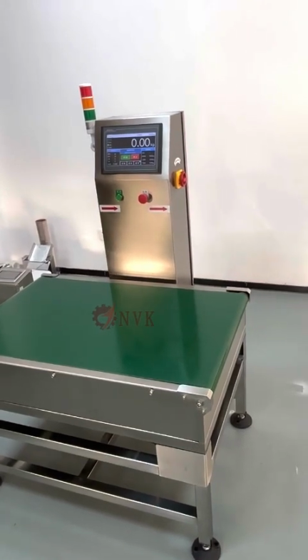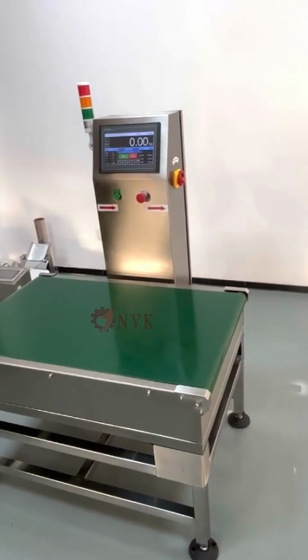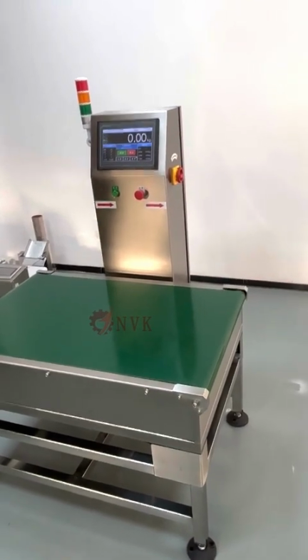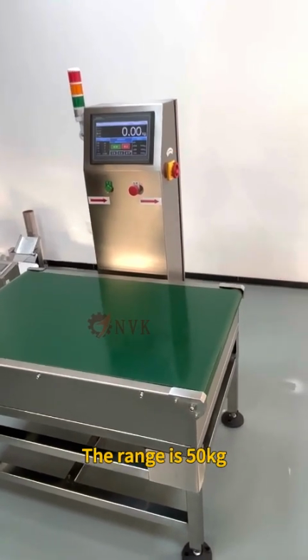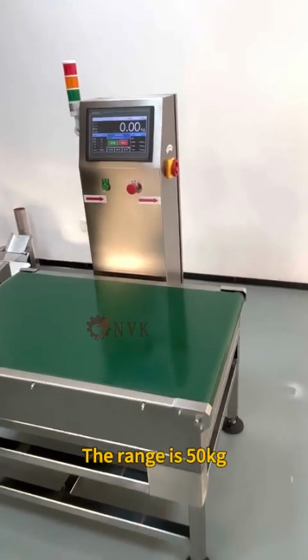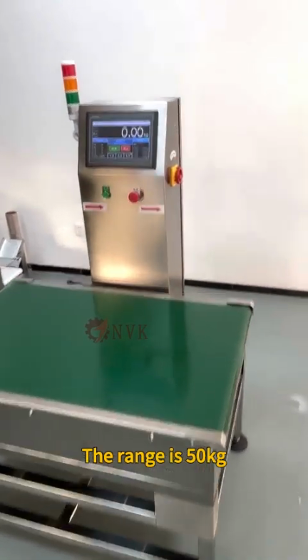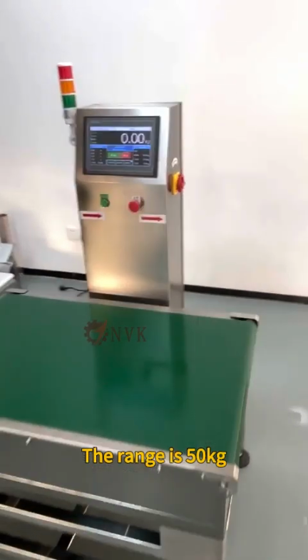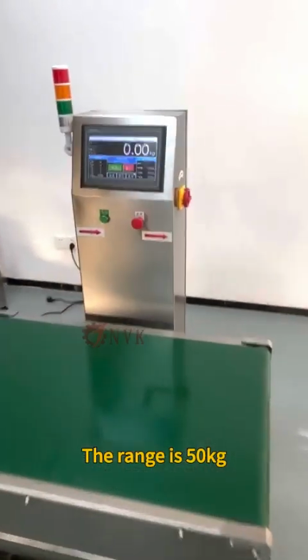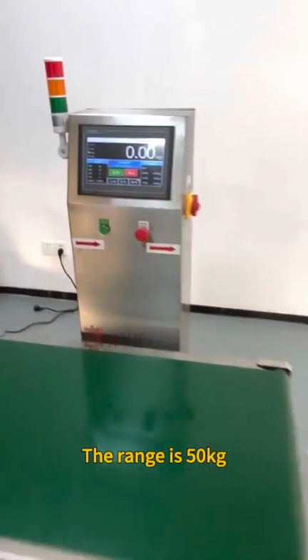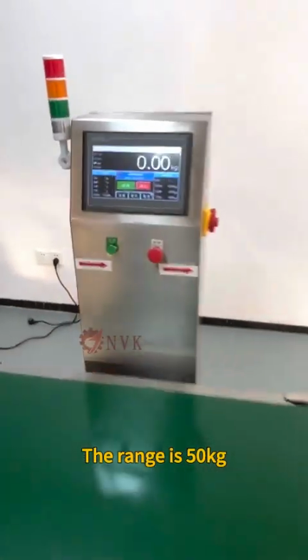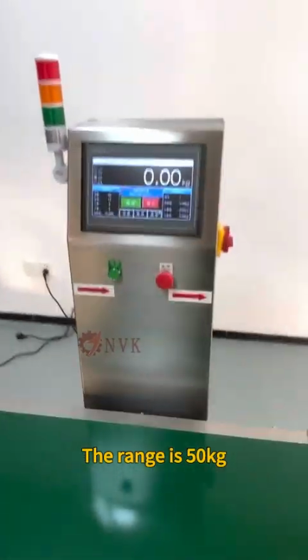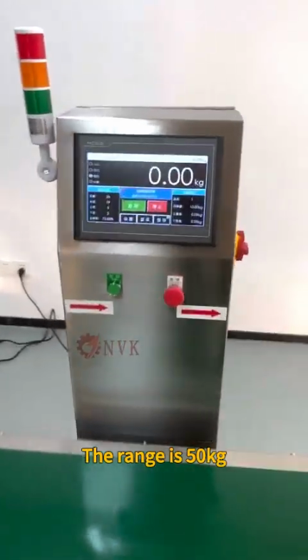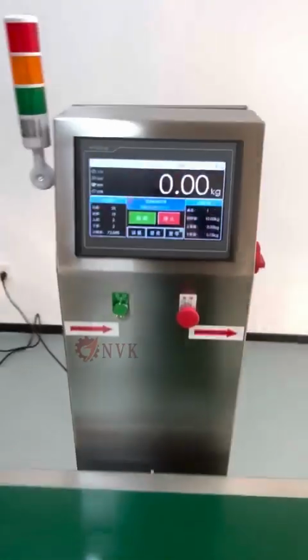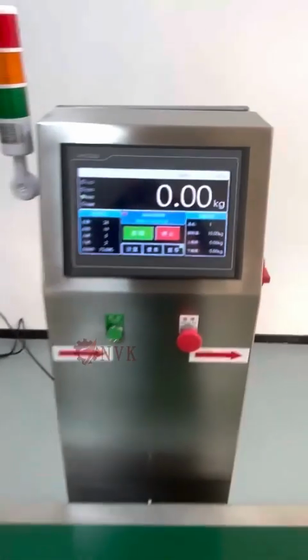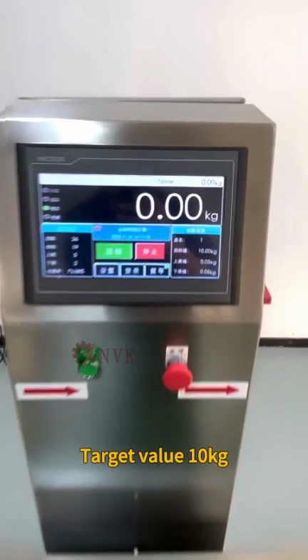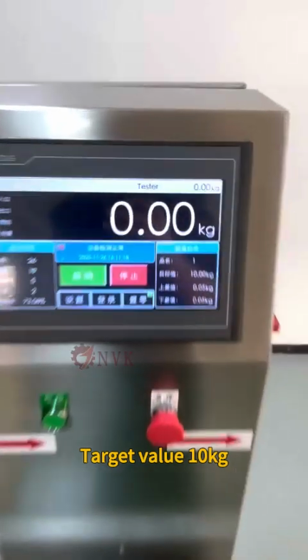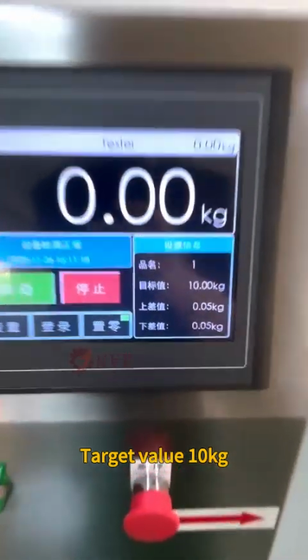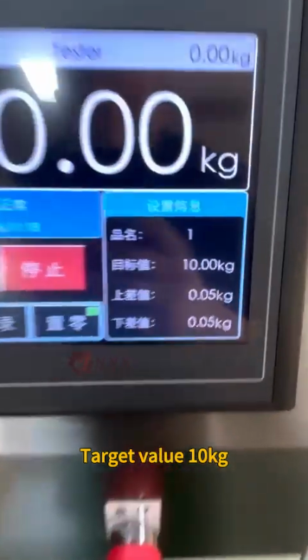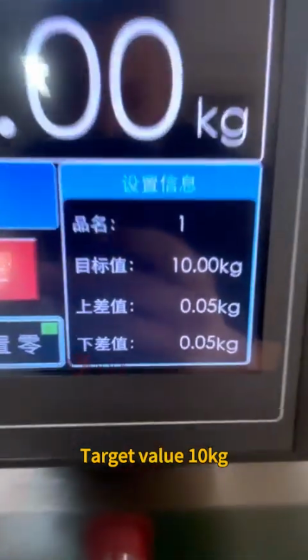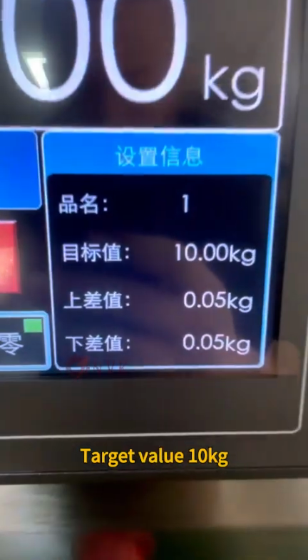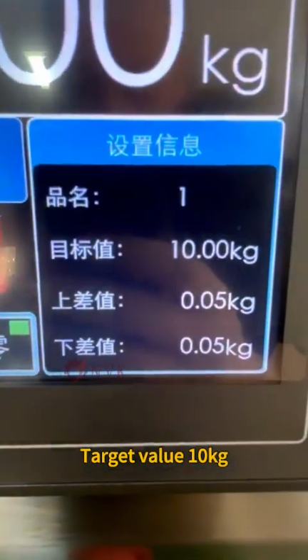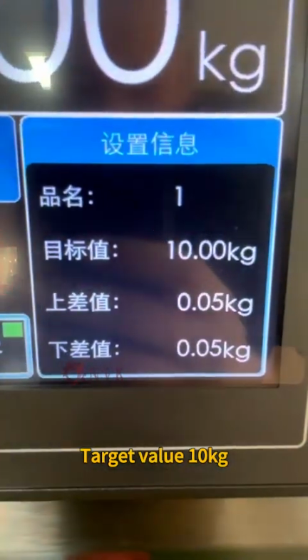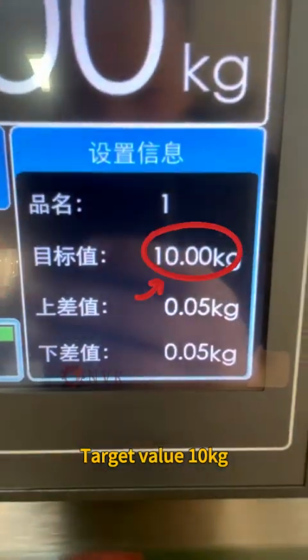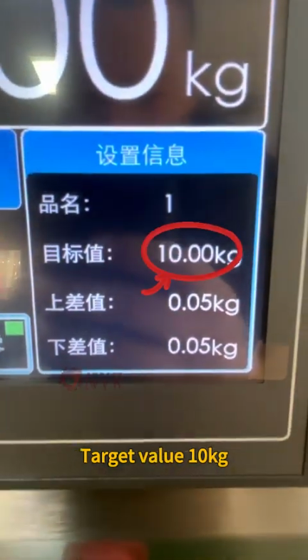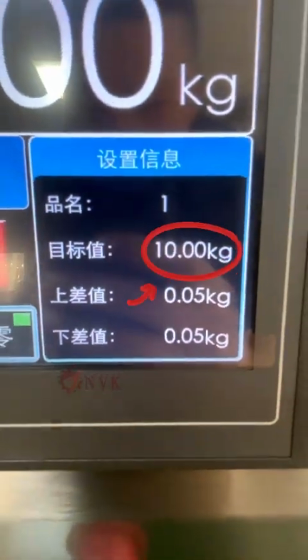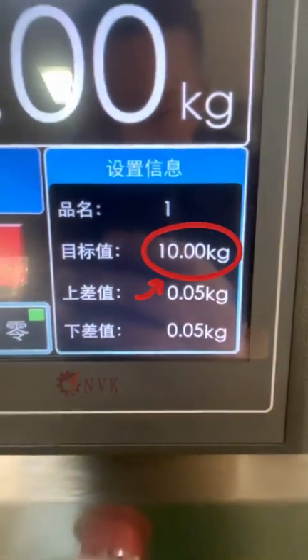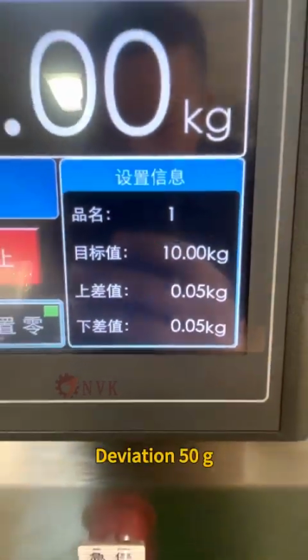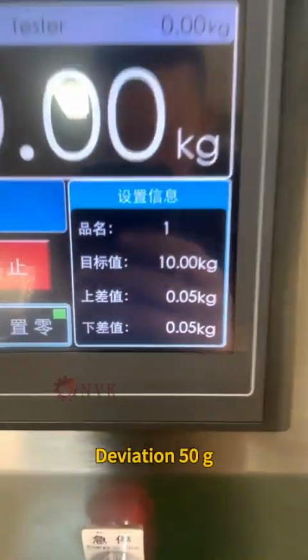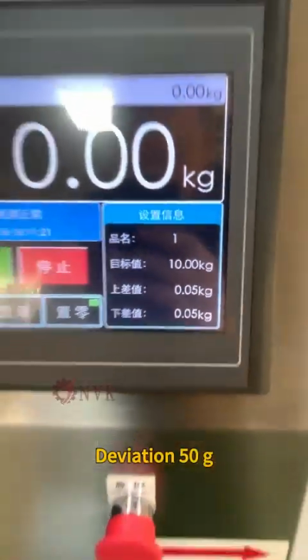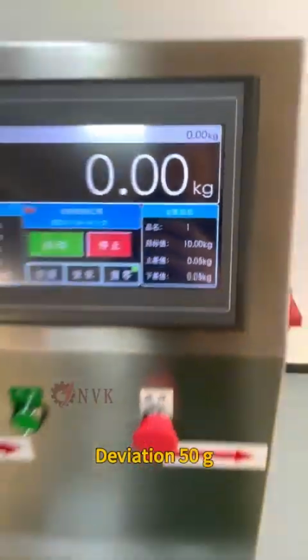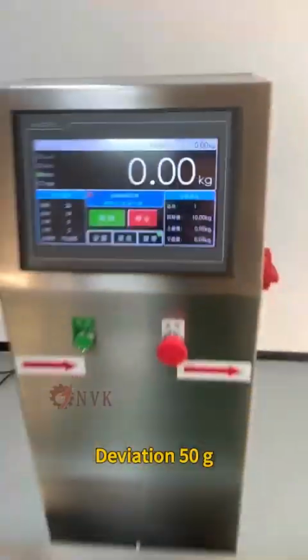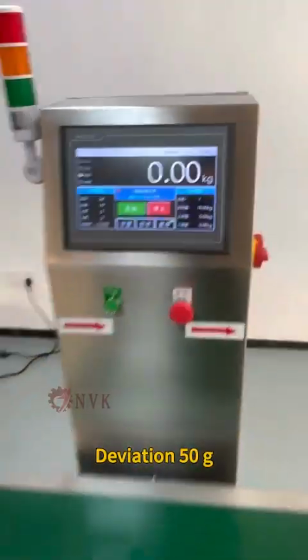The range is 50 kg. Target value 10 kg. Deviation 50 g.